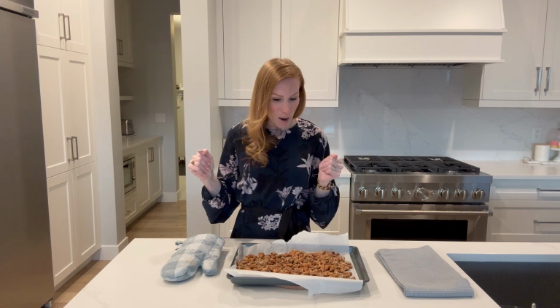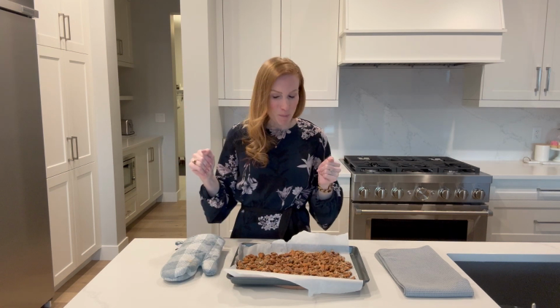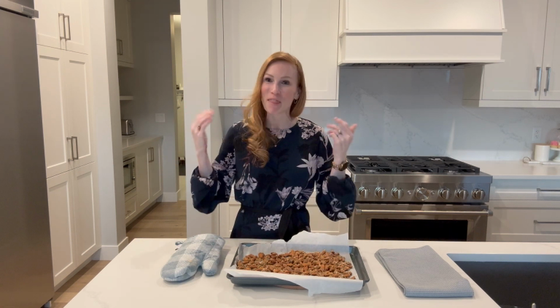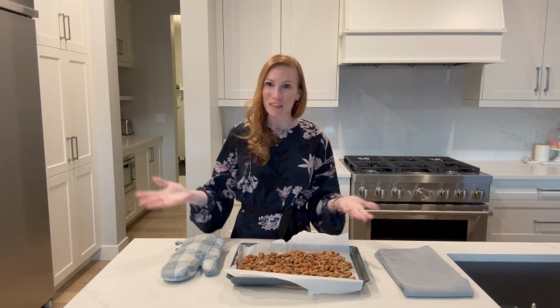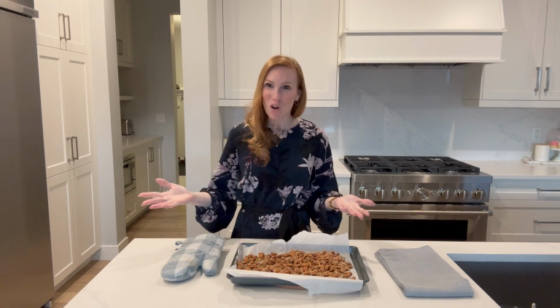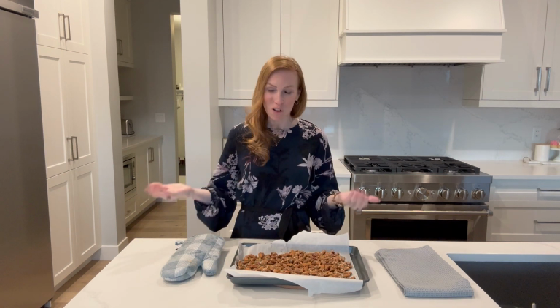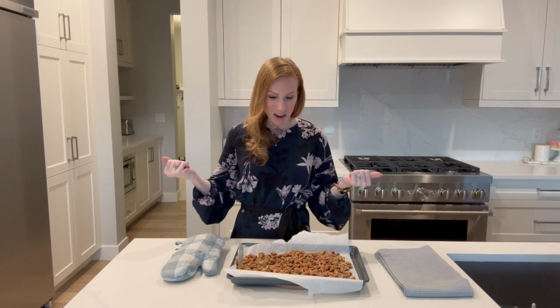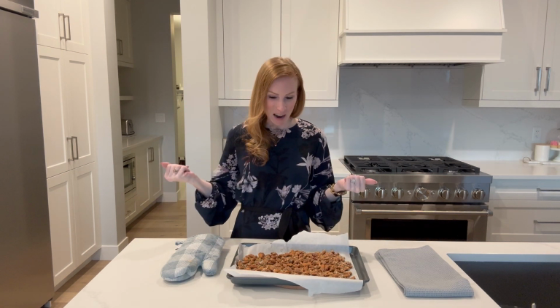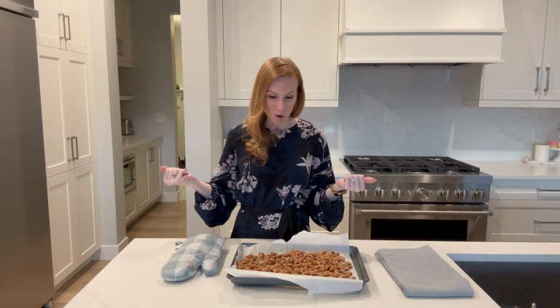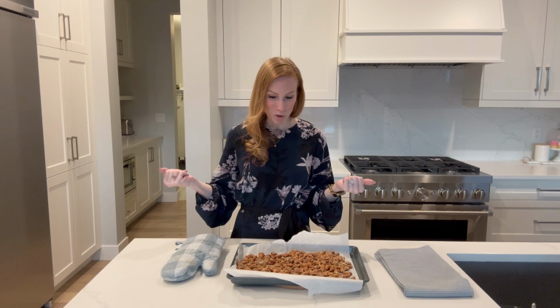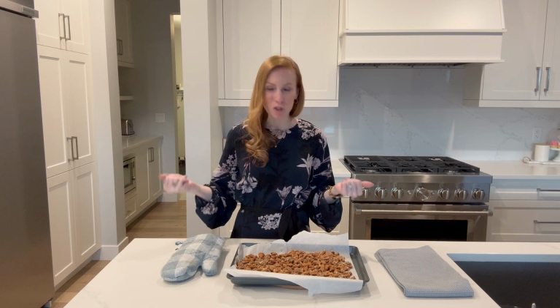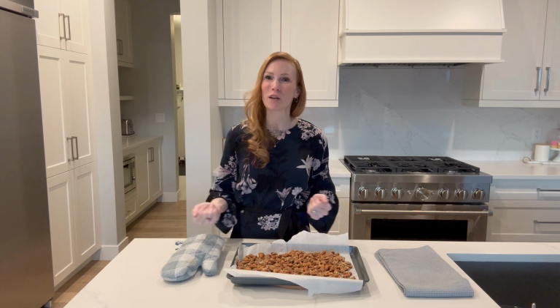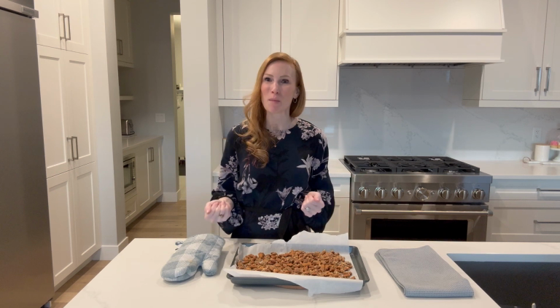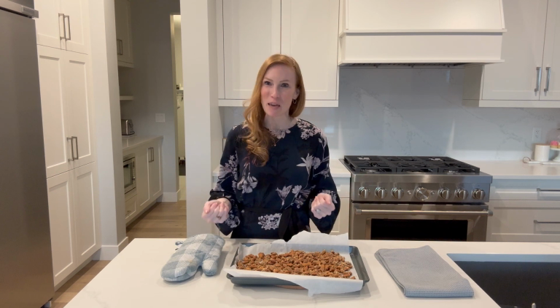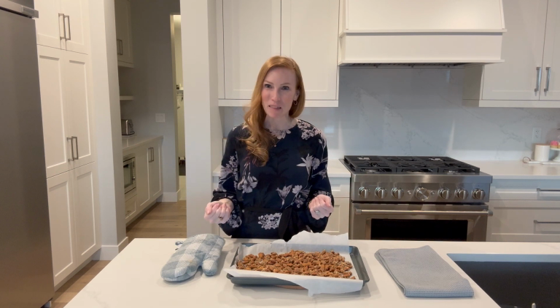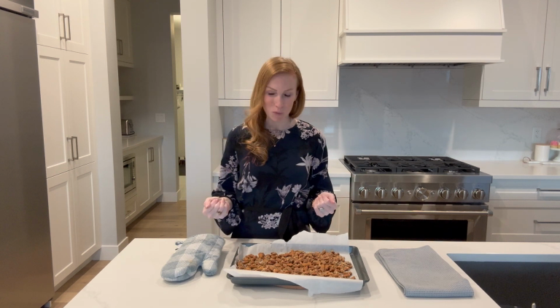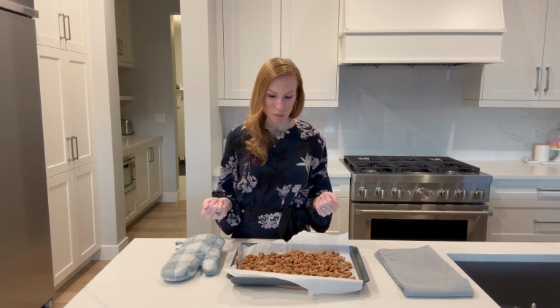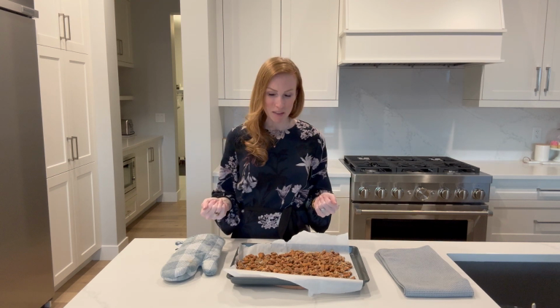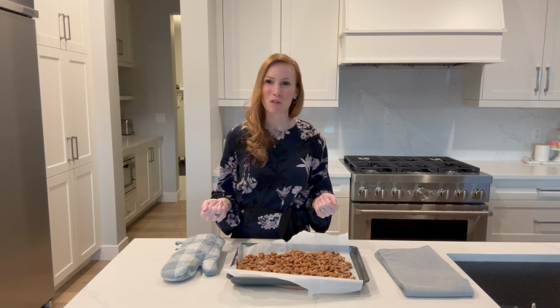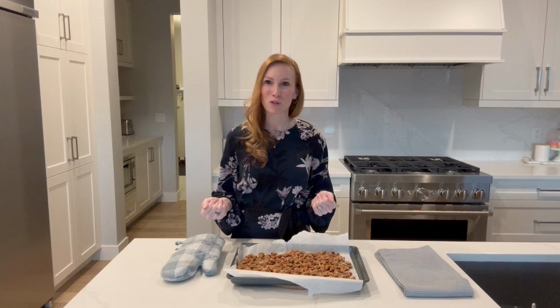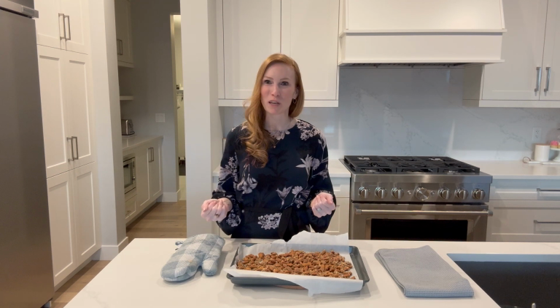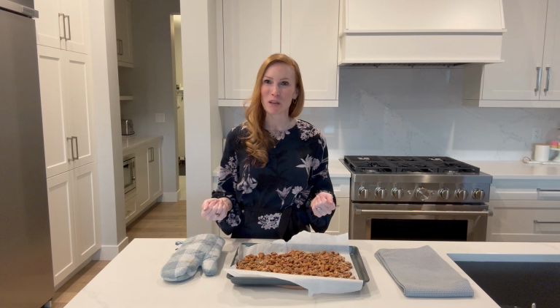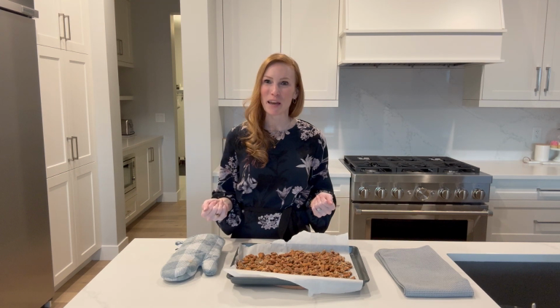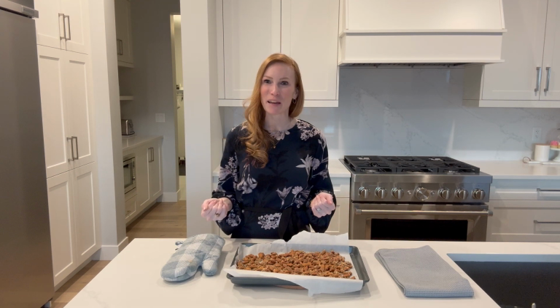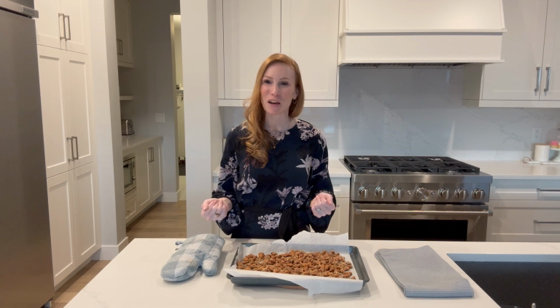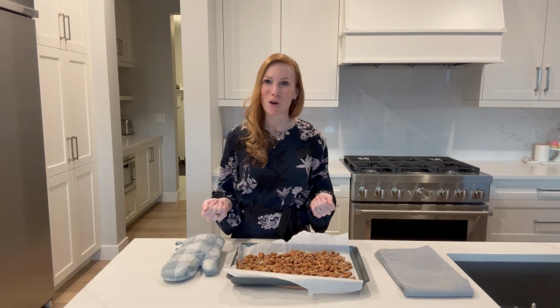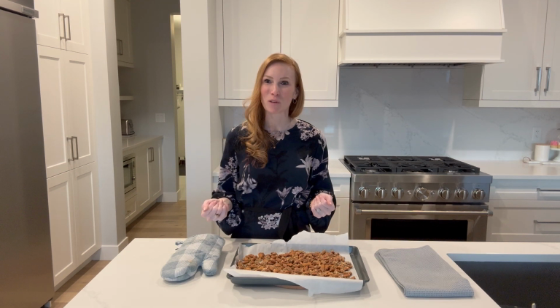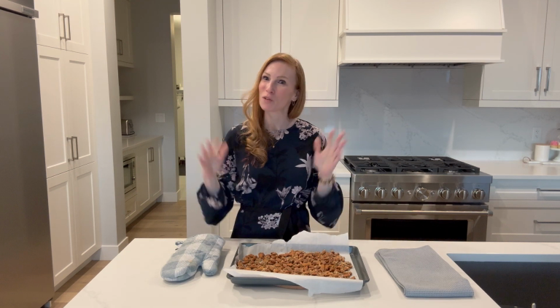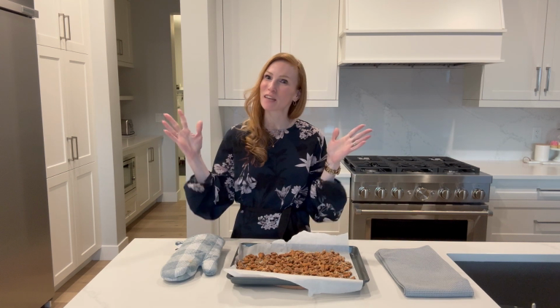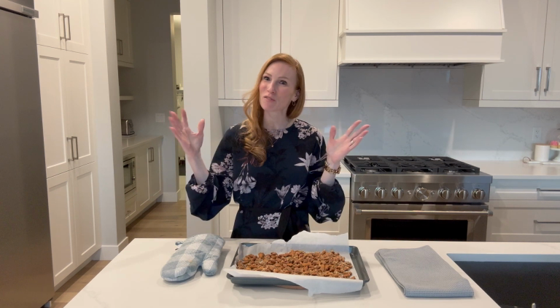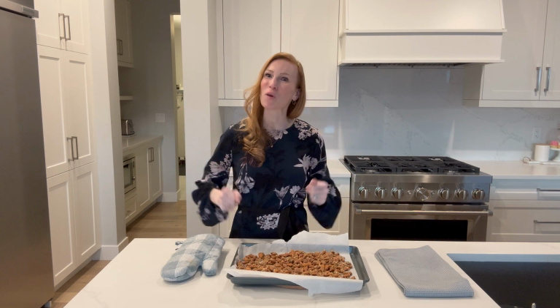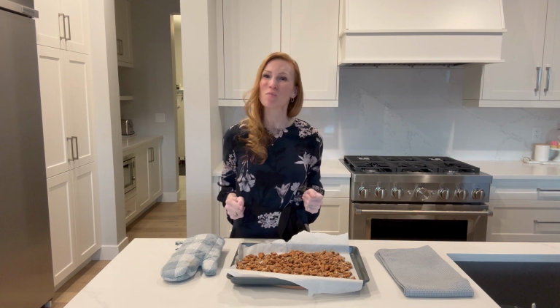That is all — I hope you enjoyed making this with me. Thank you for joining me and we'll see you in the next video. Bye!